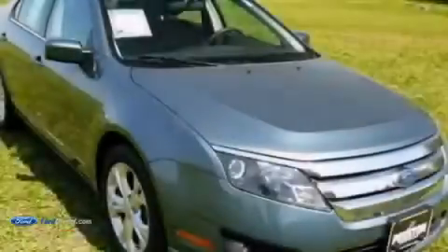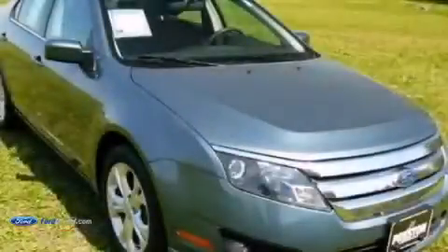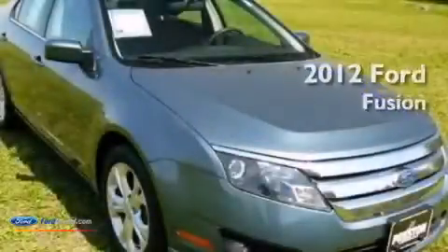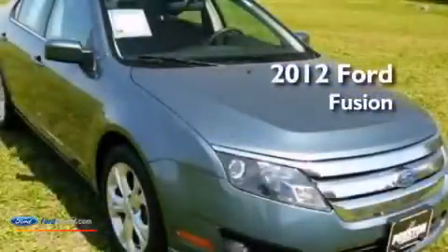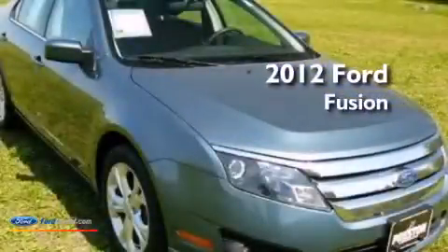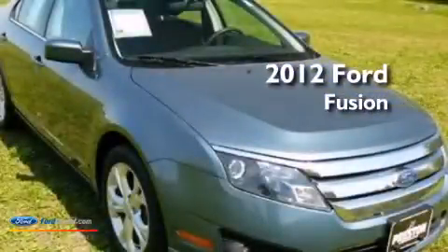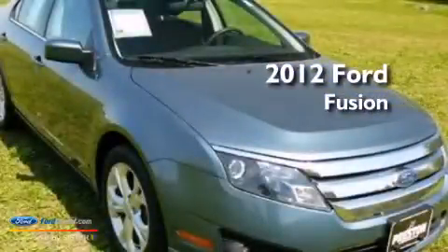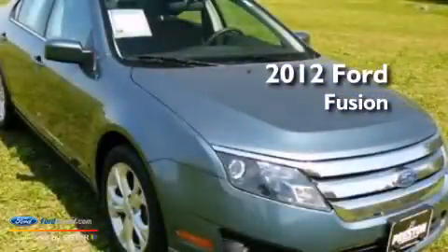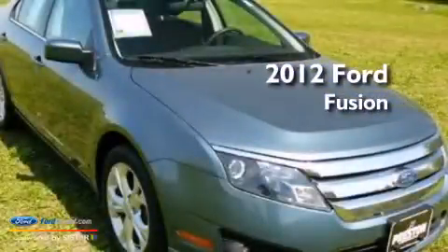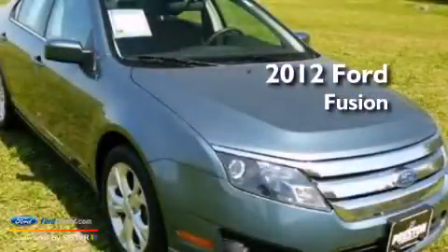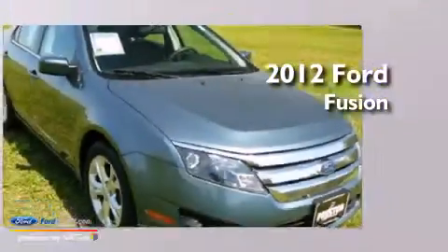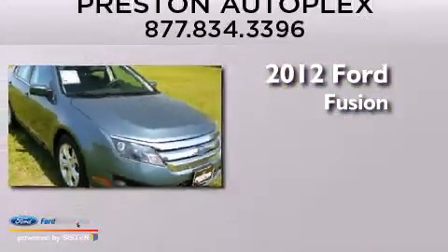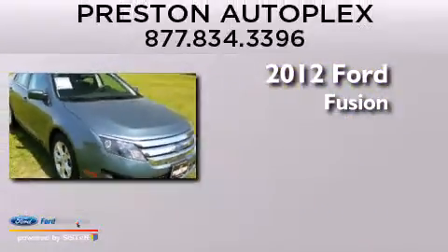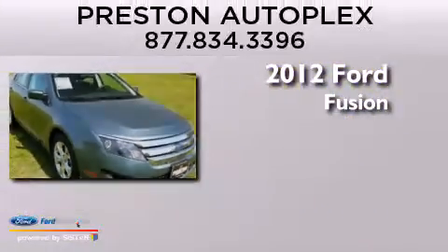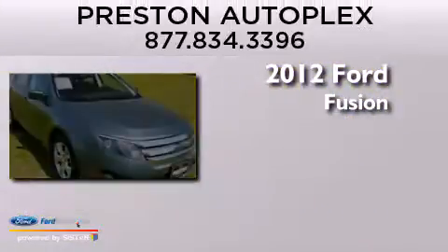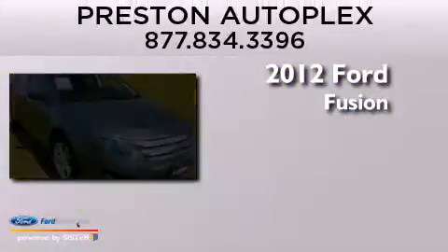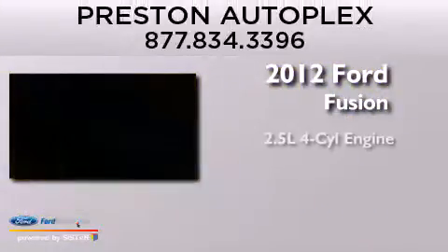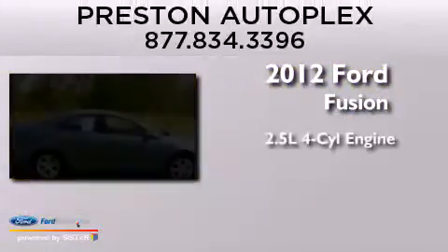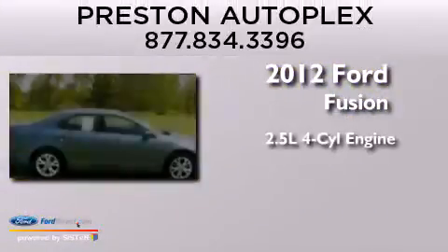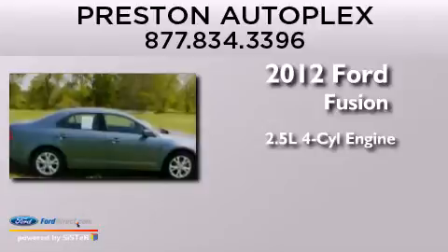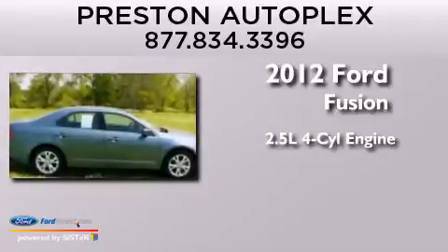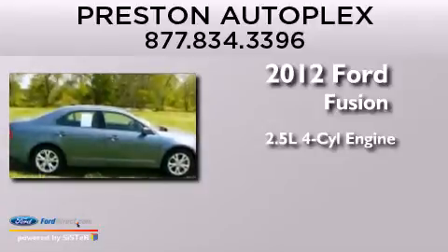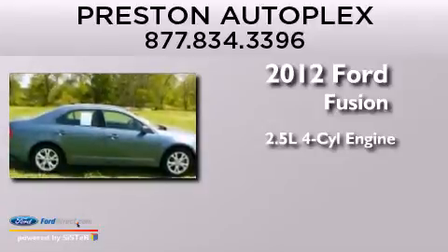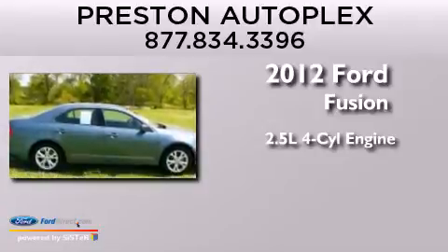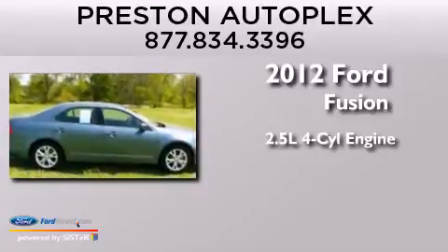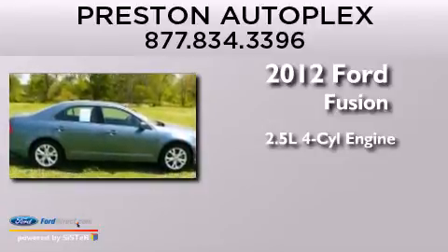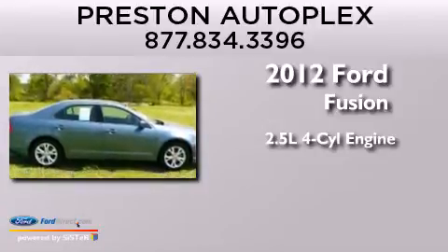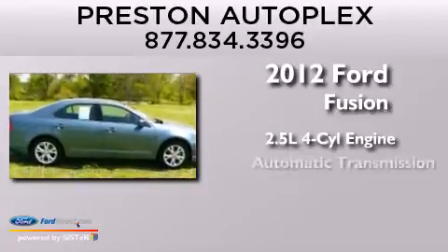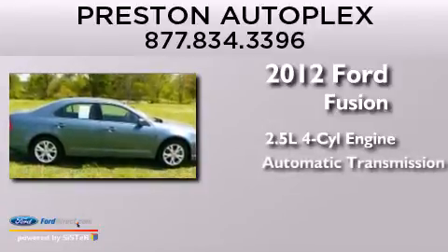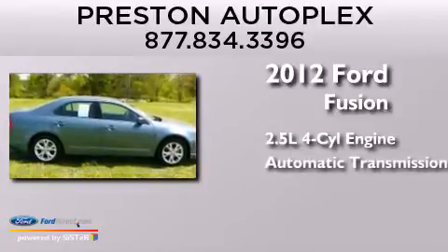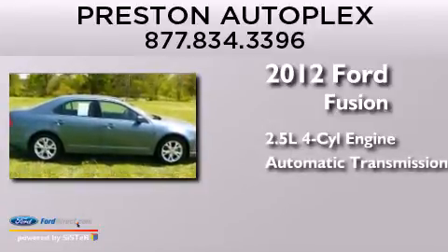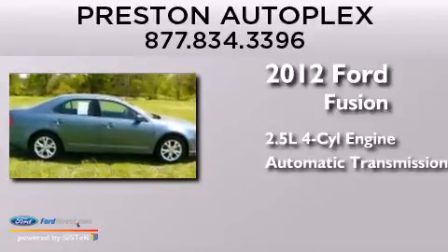This is a 2012 Ford Fusion. It has a 2.5-liter four-cylinder engine and an automatic transmission.